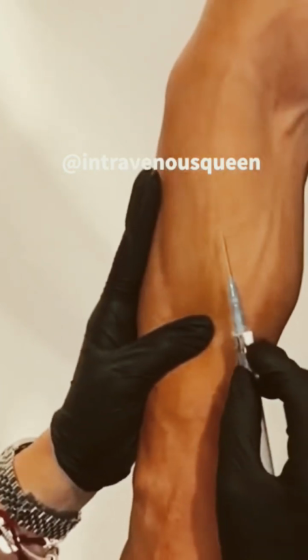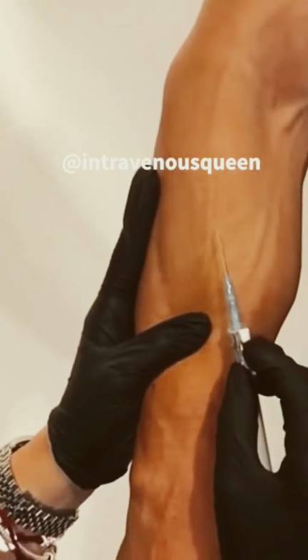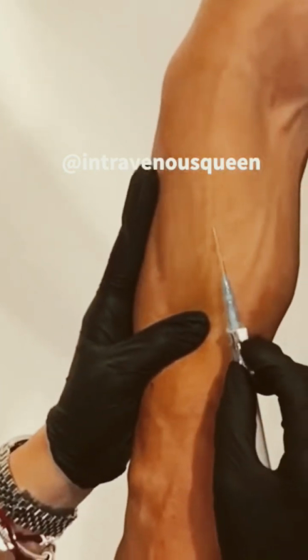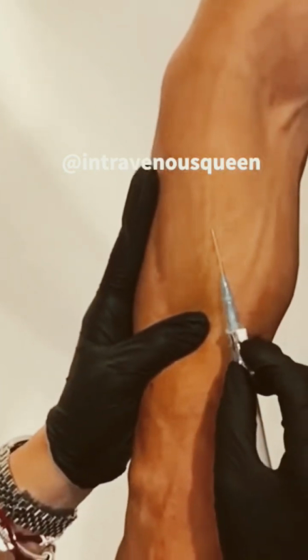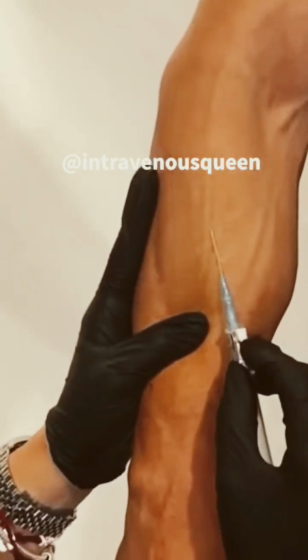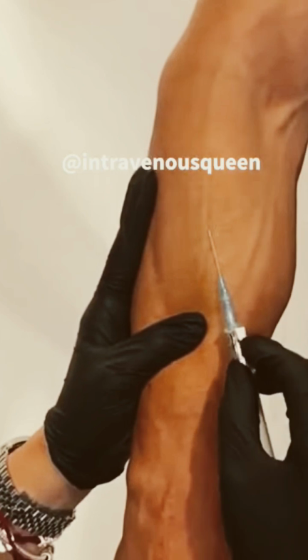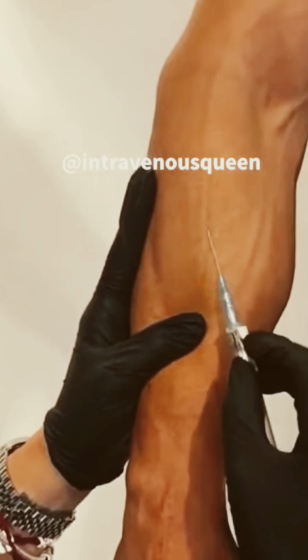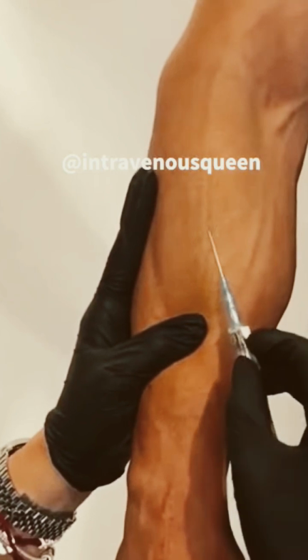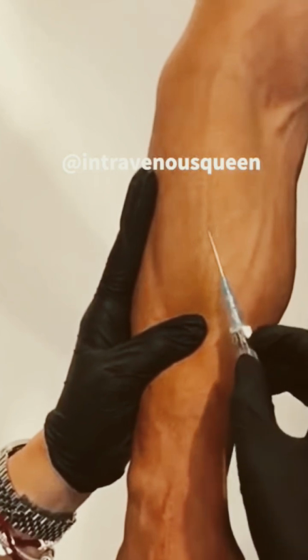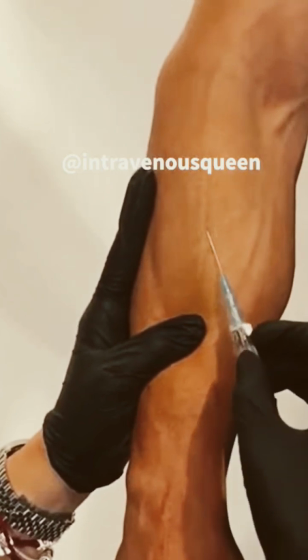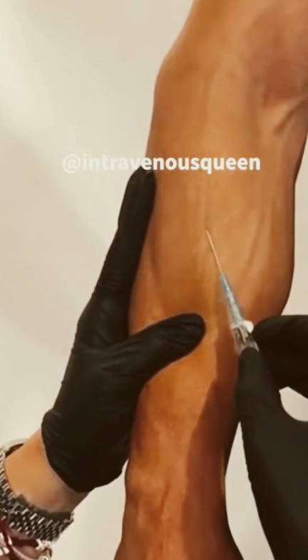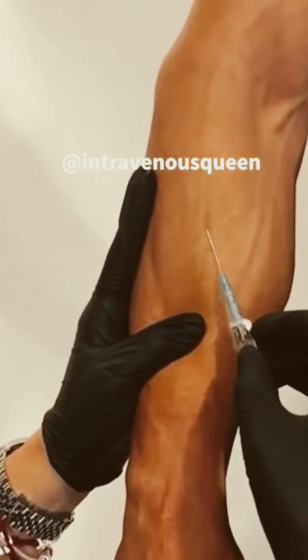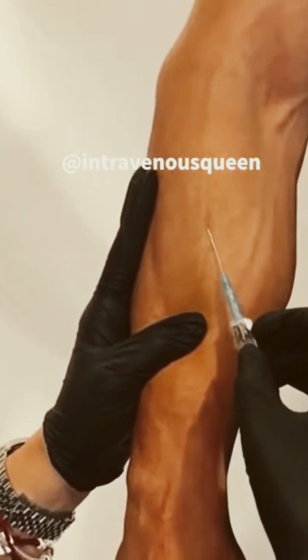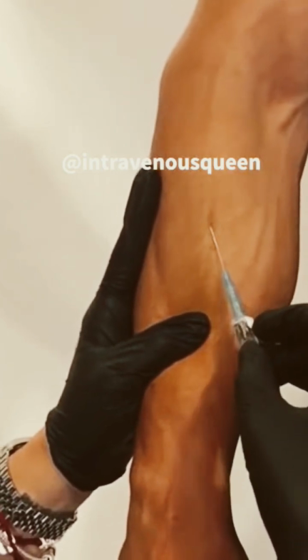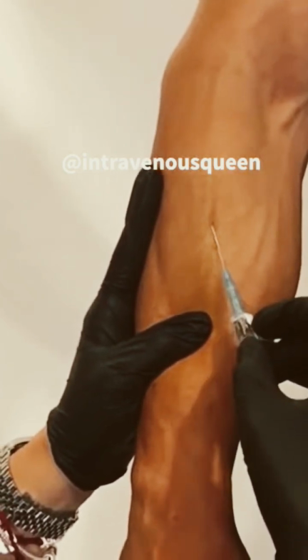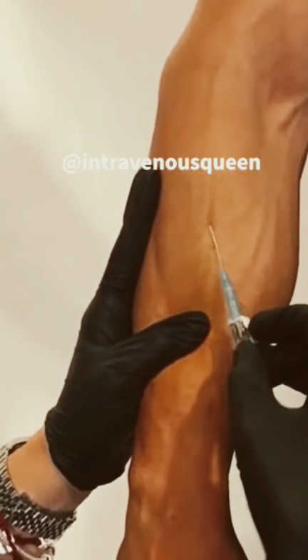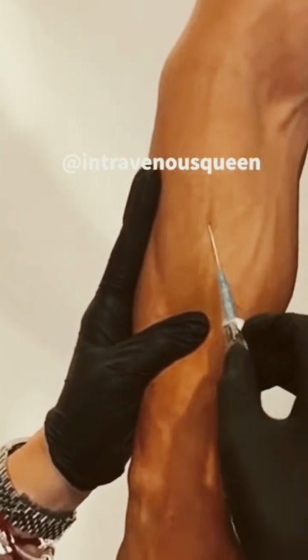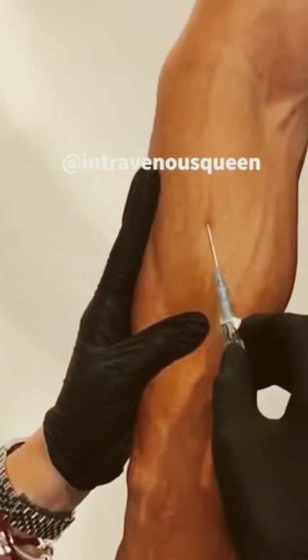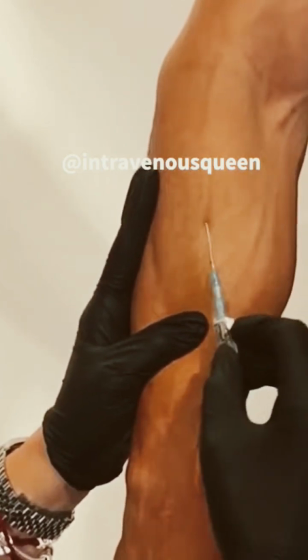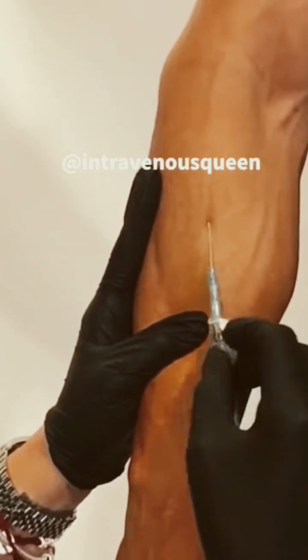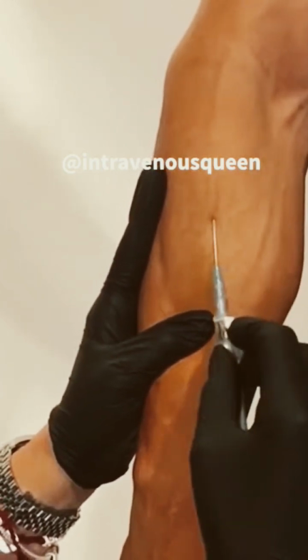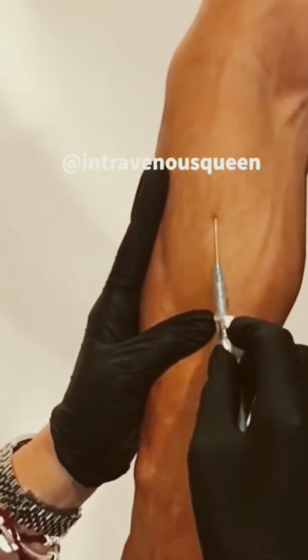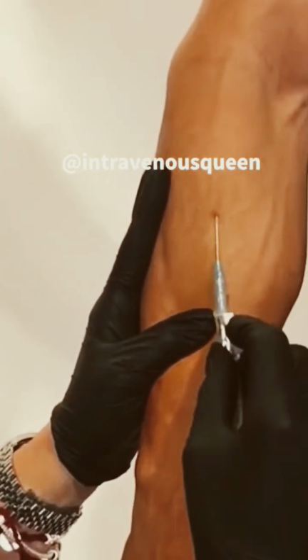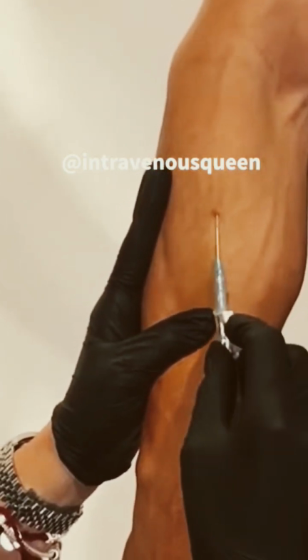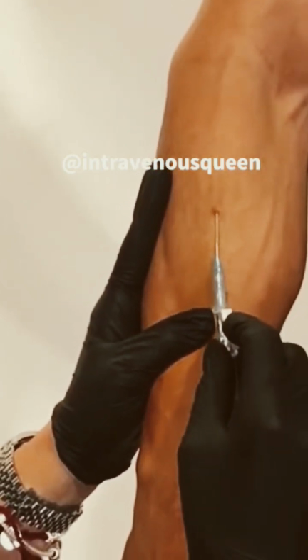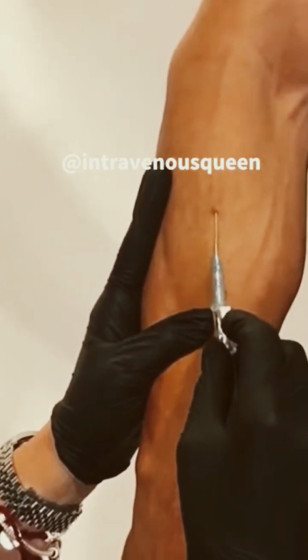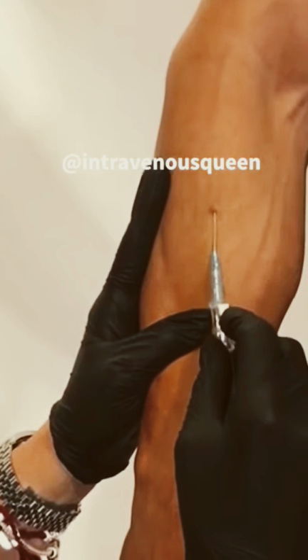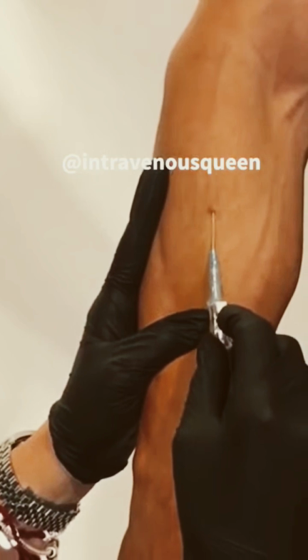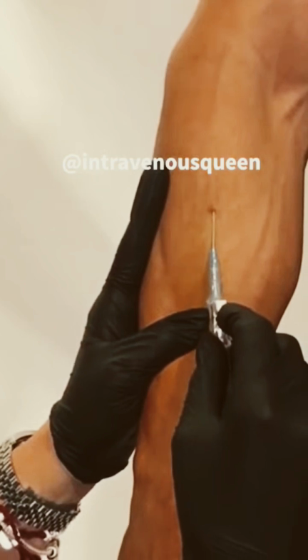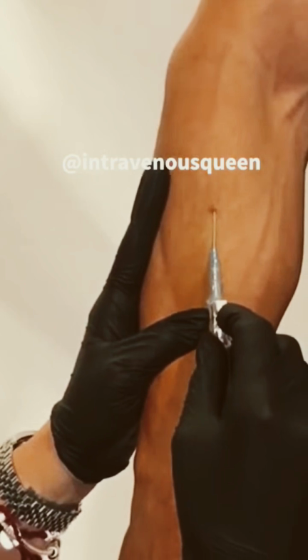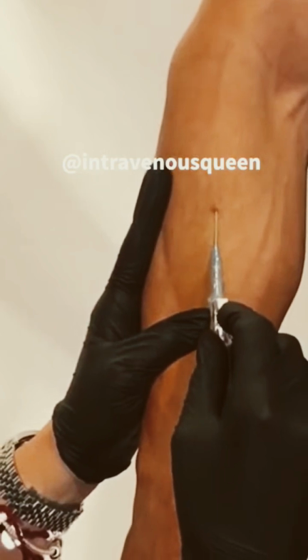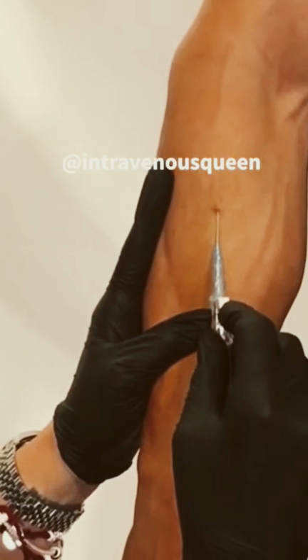Now I'll pierce through the skin initially, and then I'll take the needle and work my way into the vein, as shown.